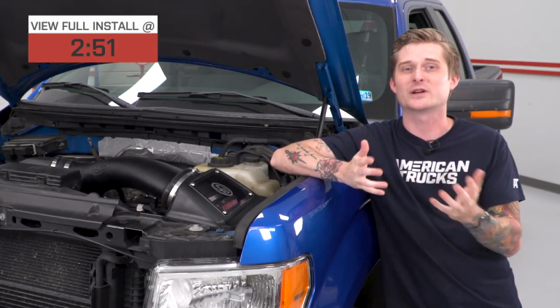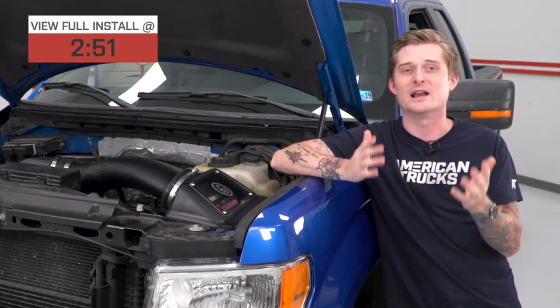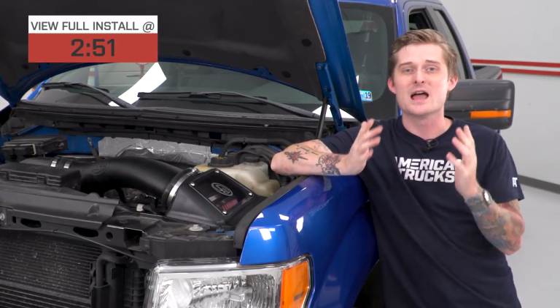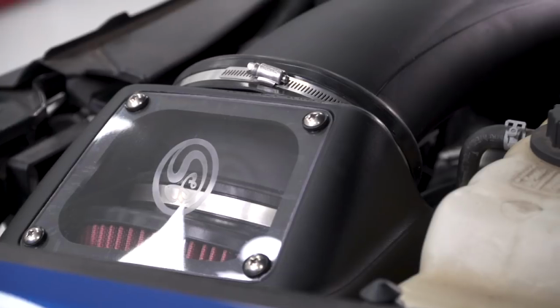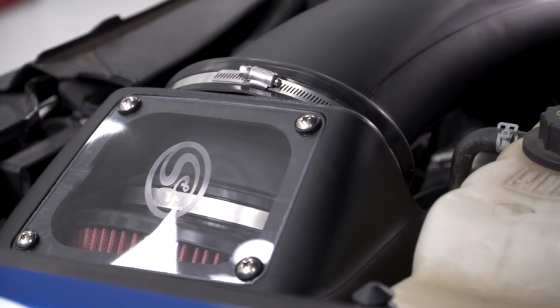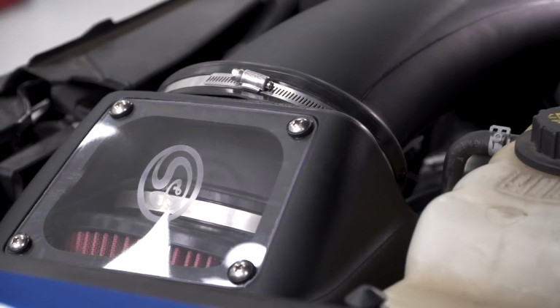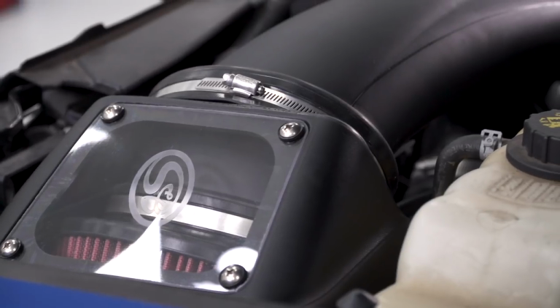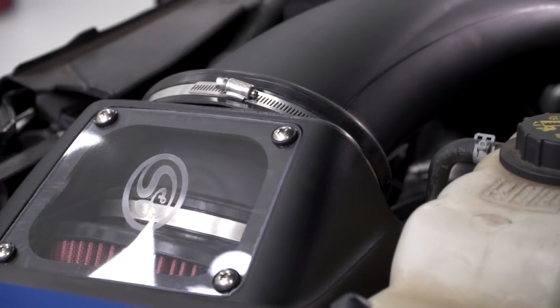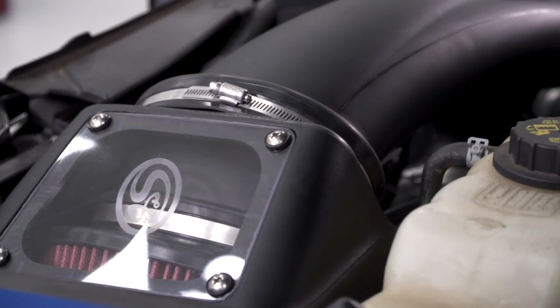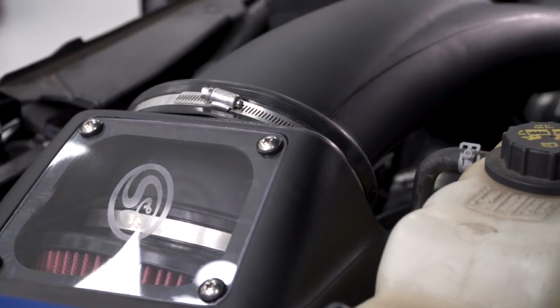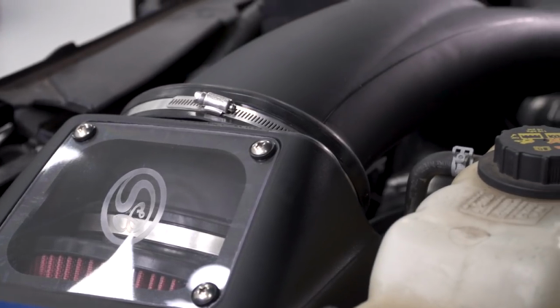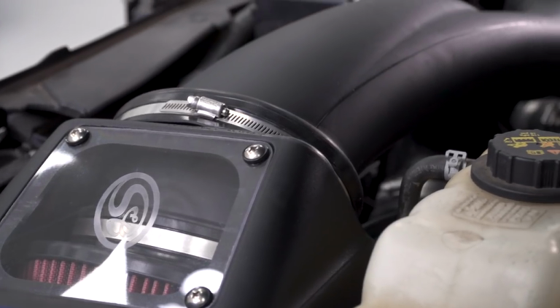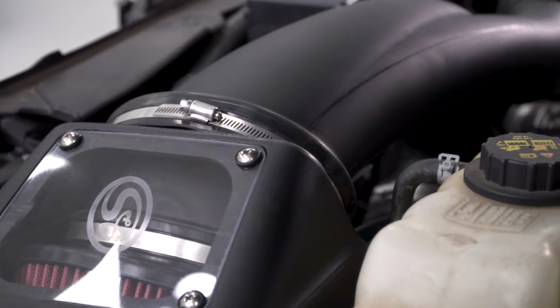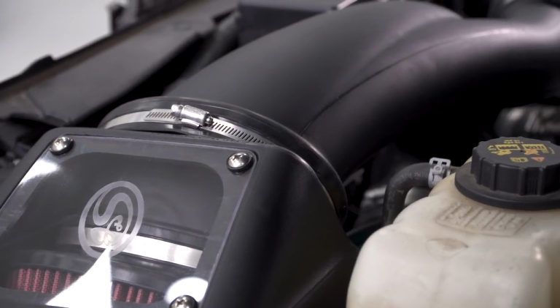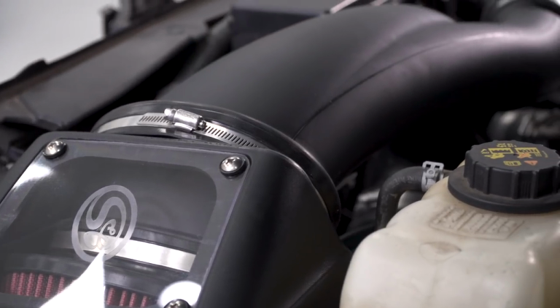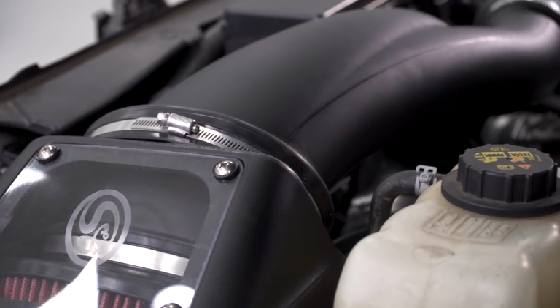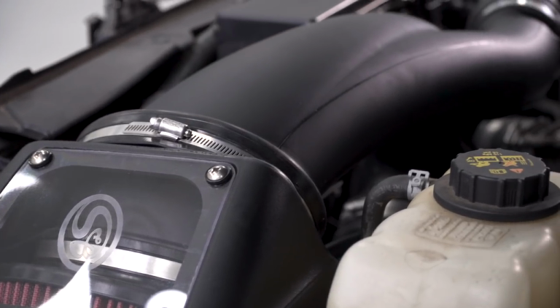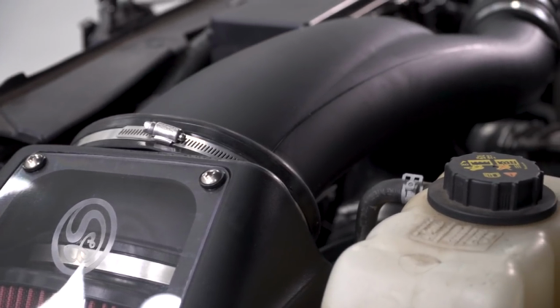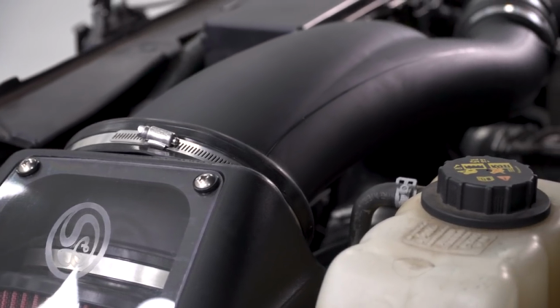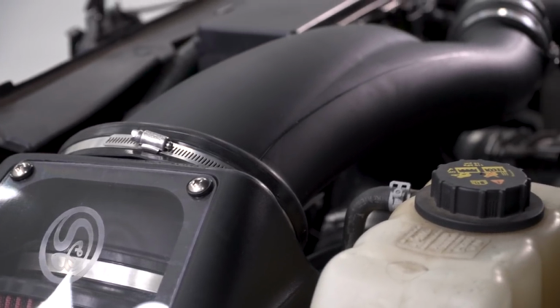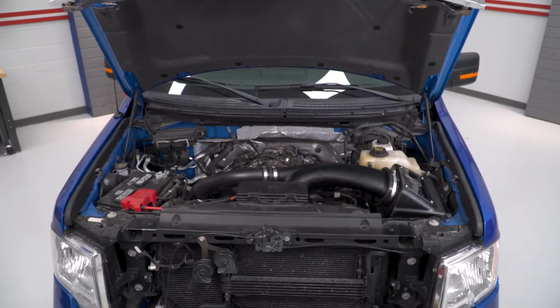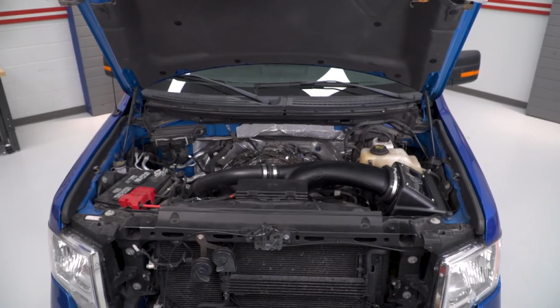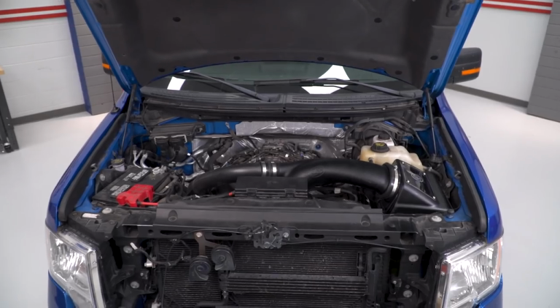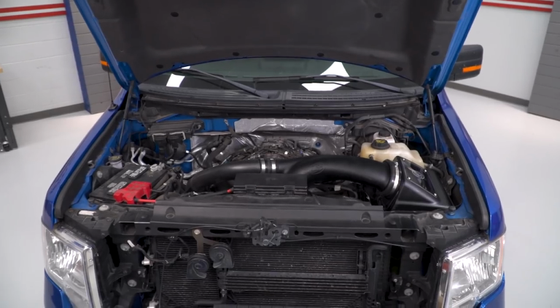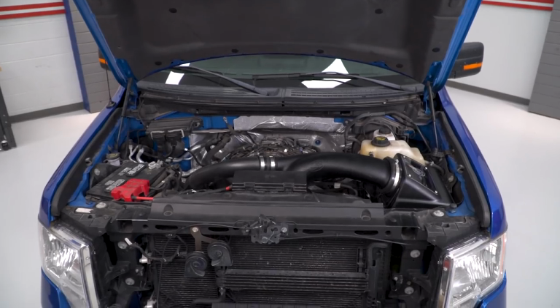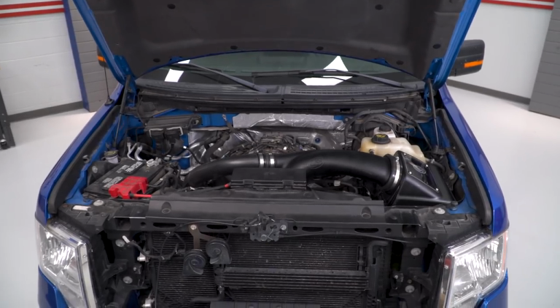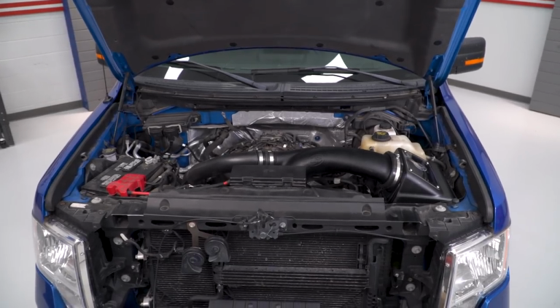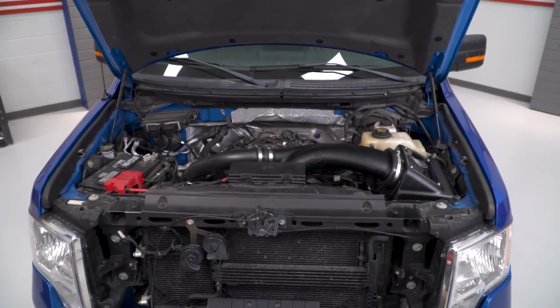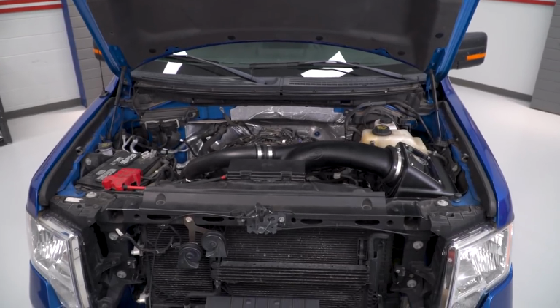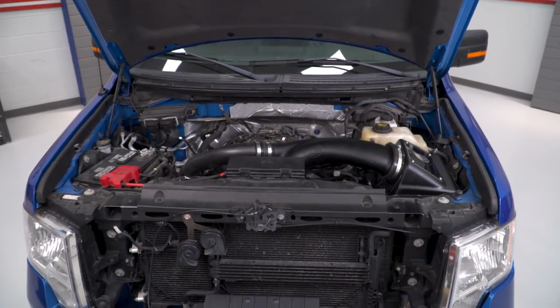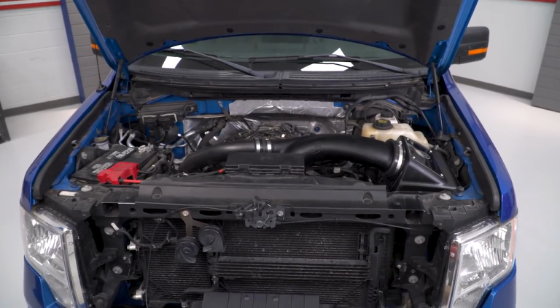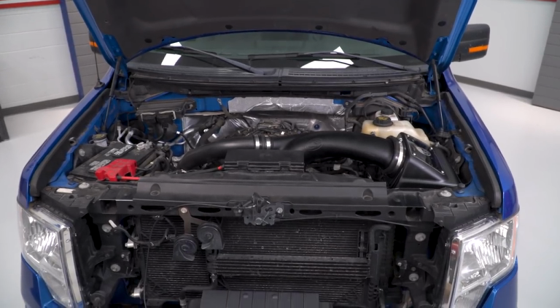If you want the most performance possible out of a cold air intake, a closed-element design like this one is the way to go.